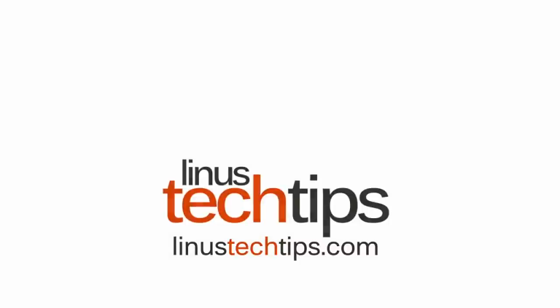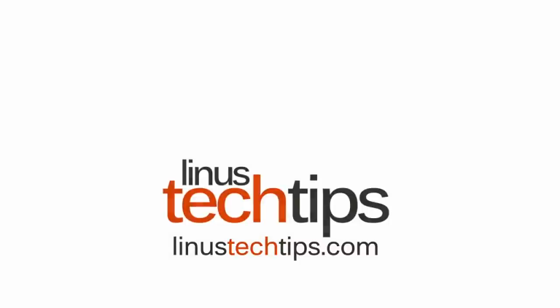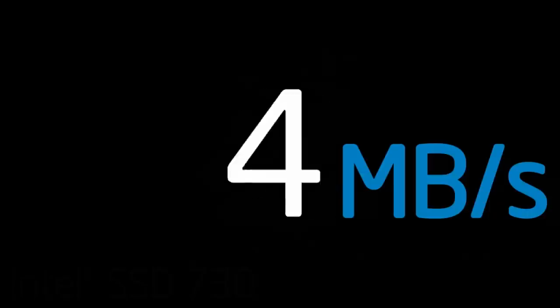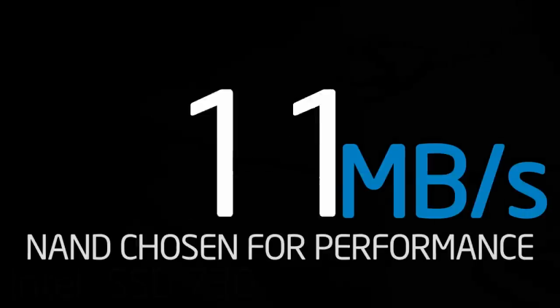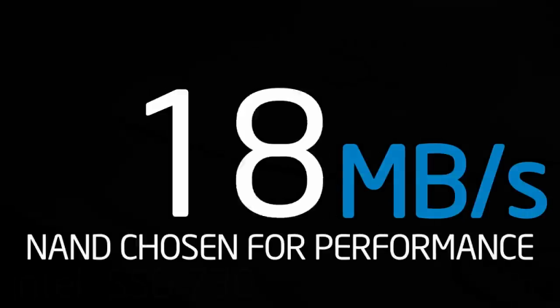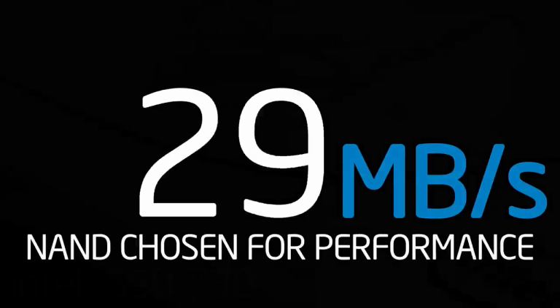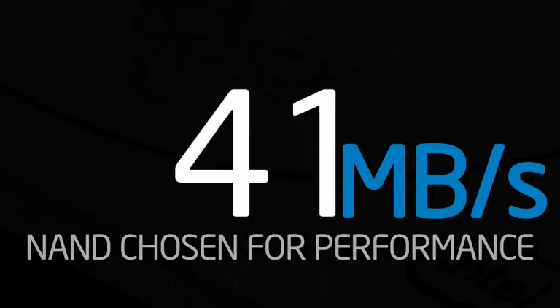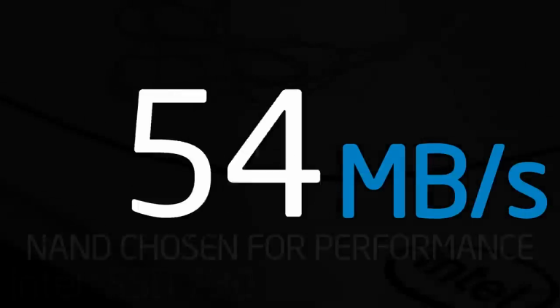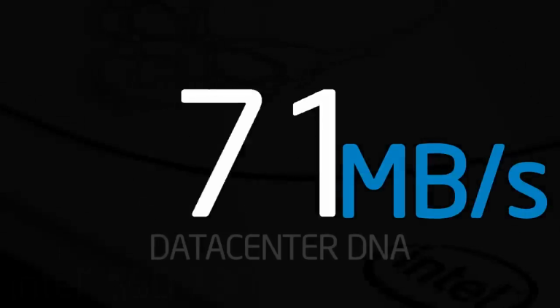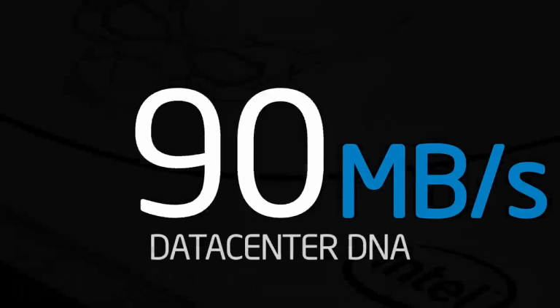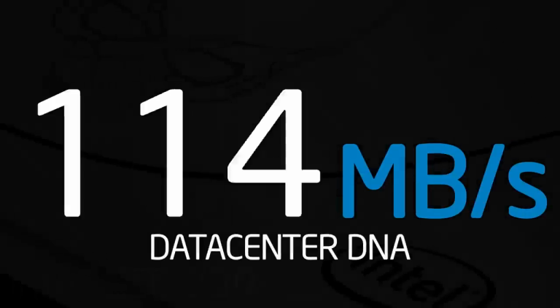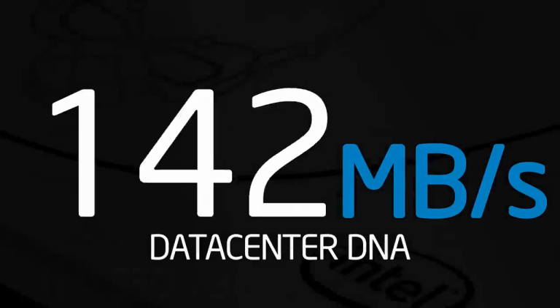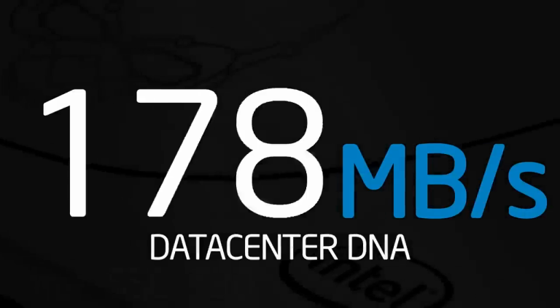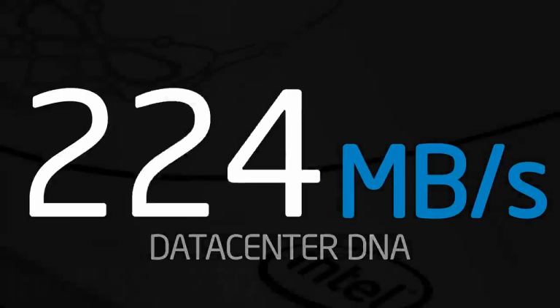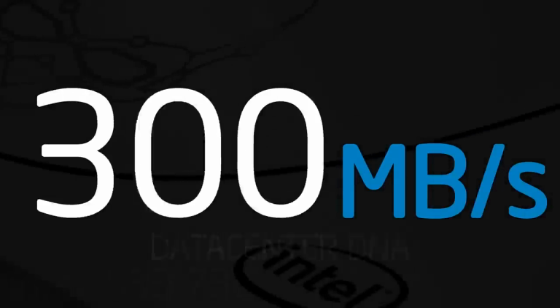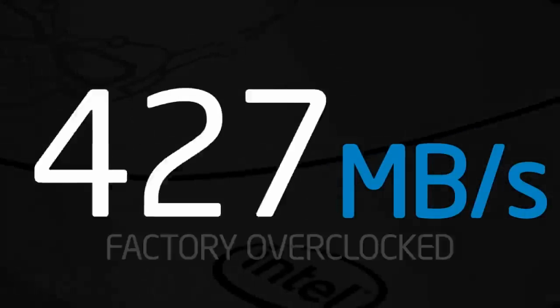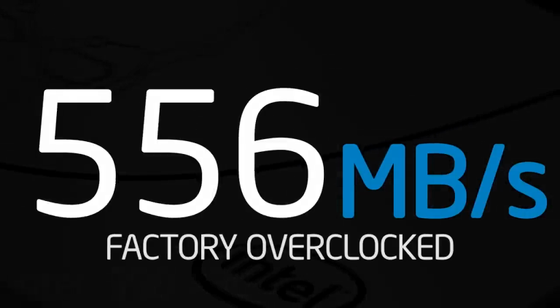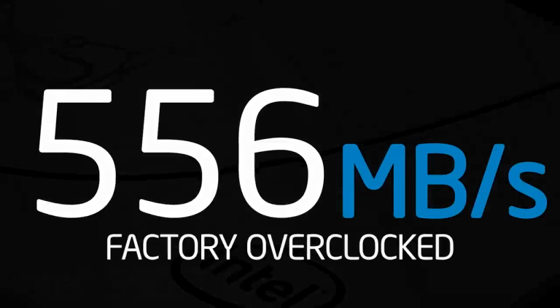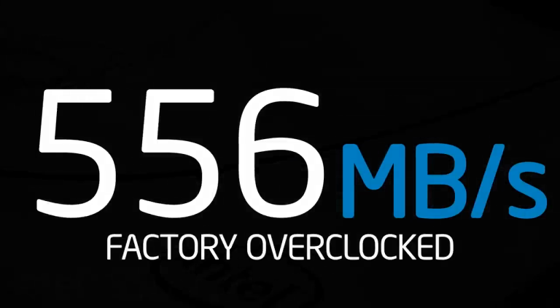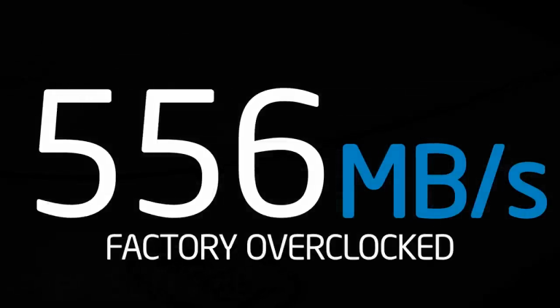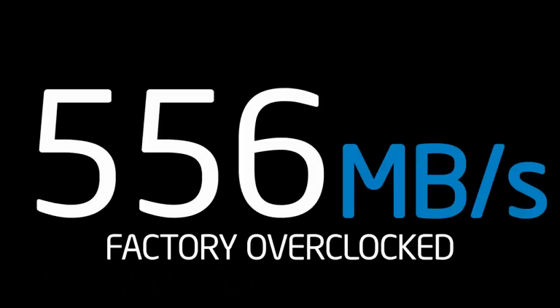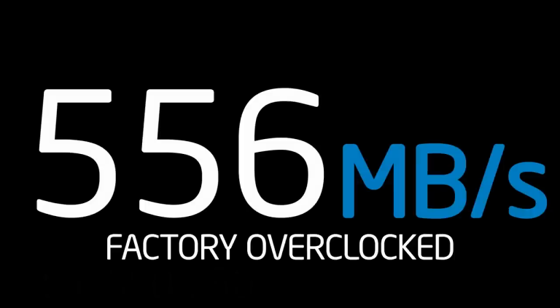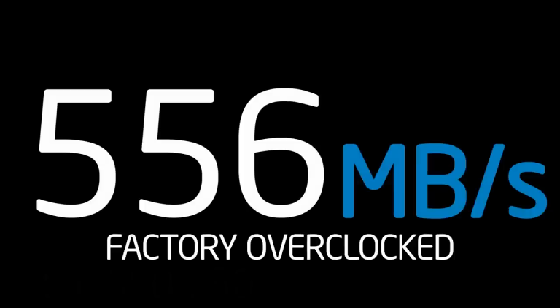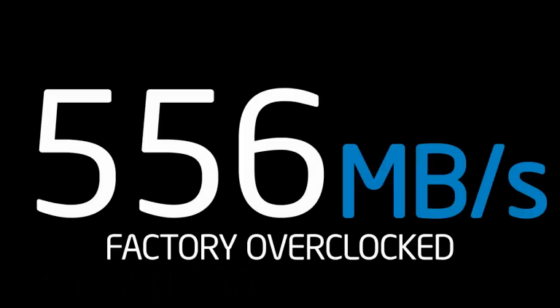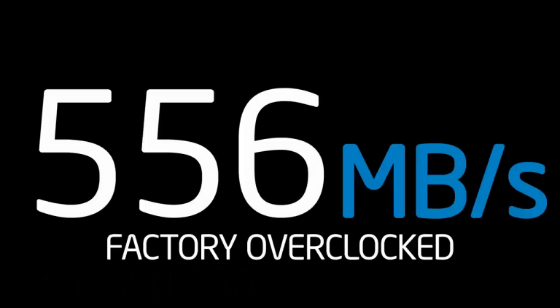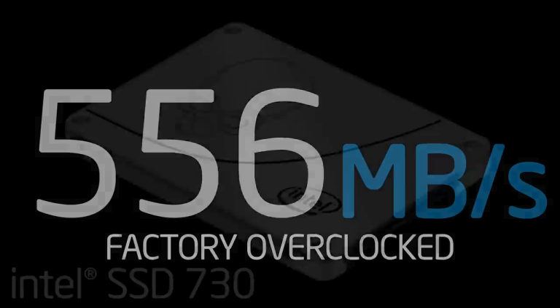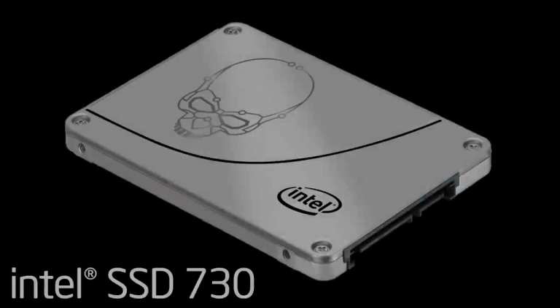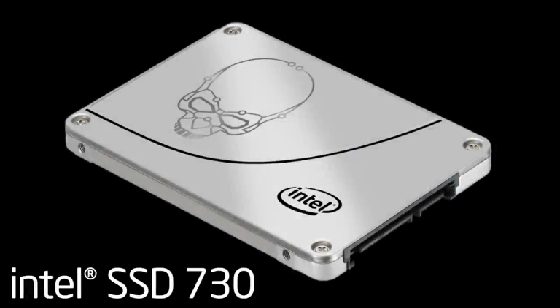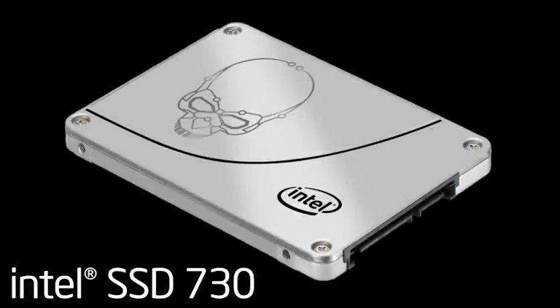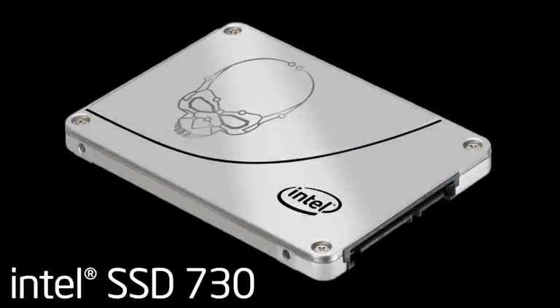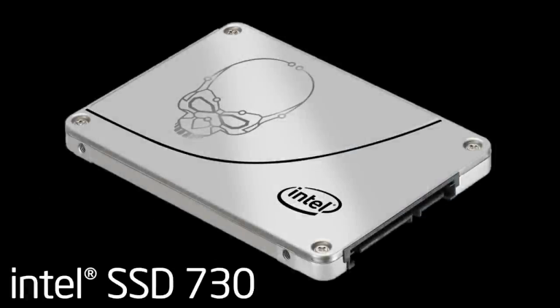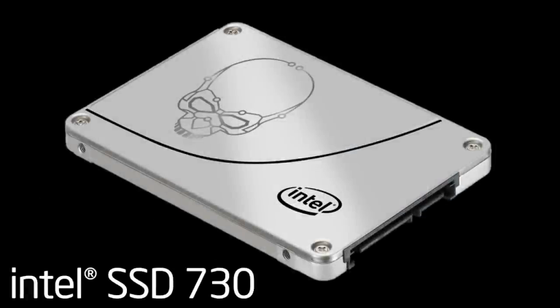With its factory tuning and data-centered DNA, an Intel 730 Series SSD is an amazing choice for gamers and performance enthusiasts.